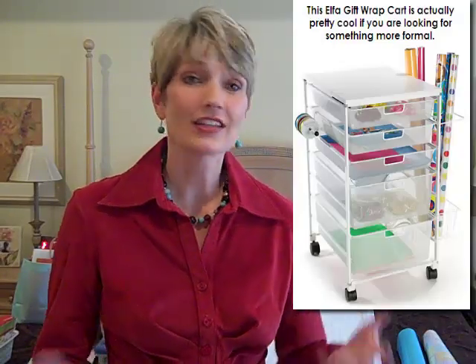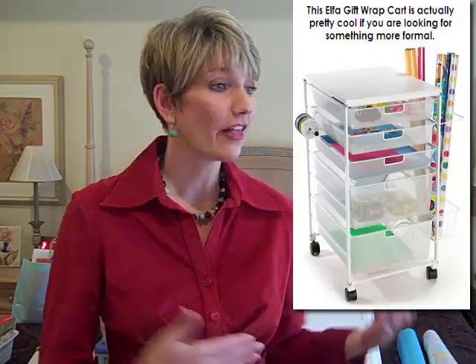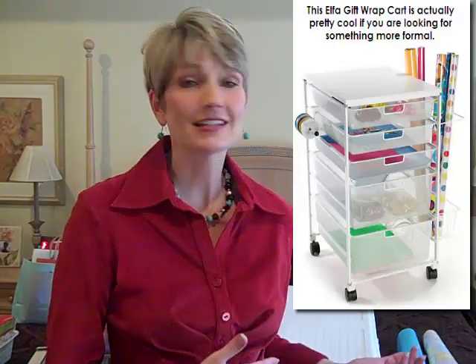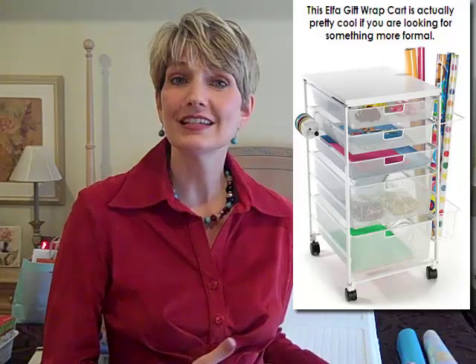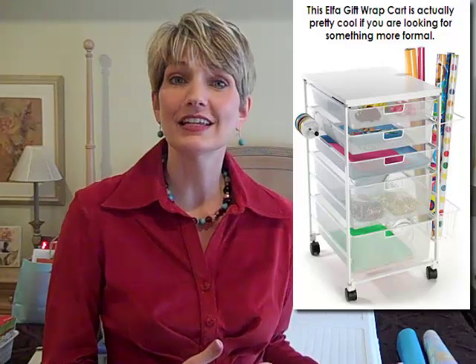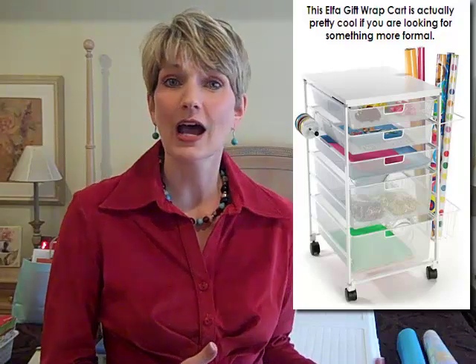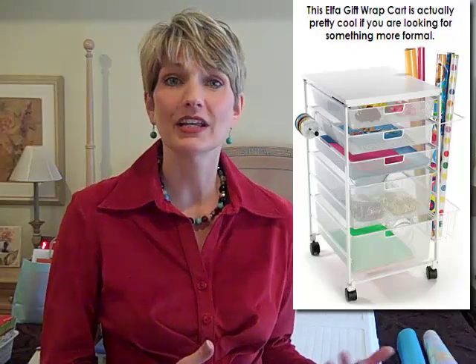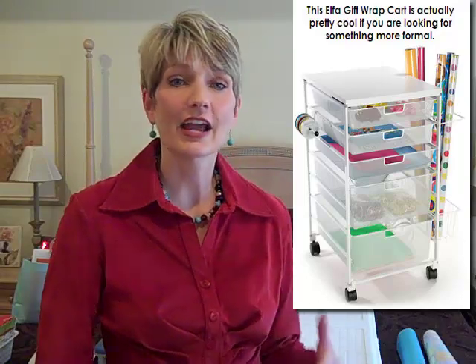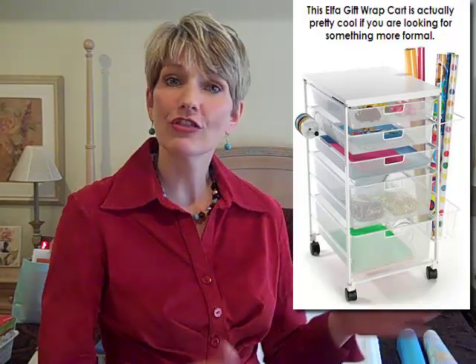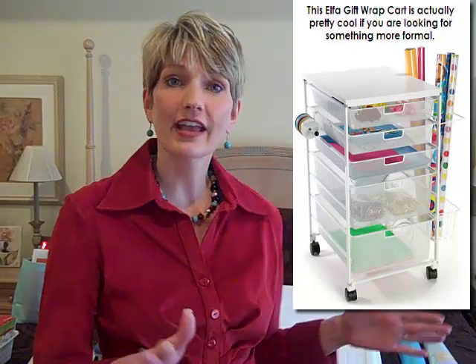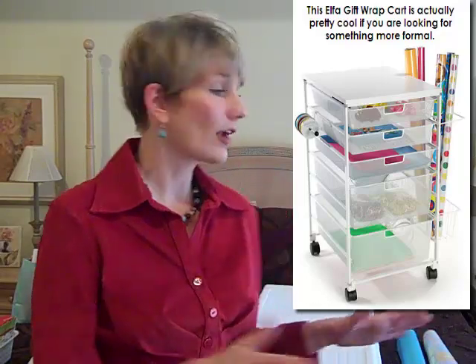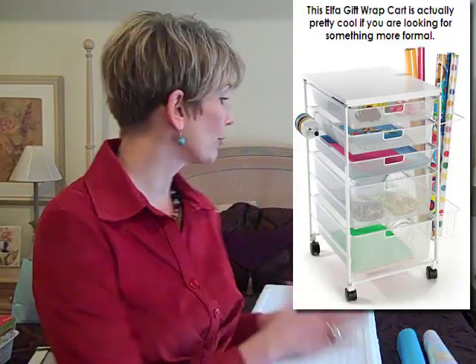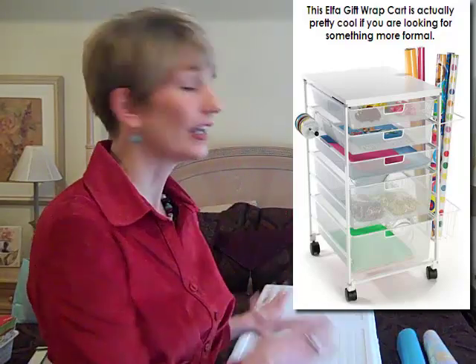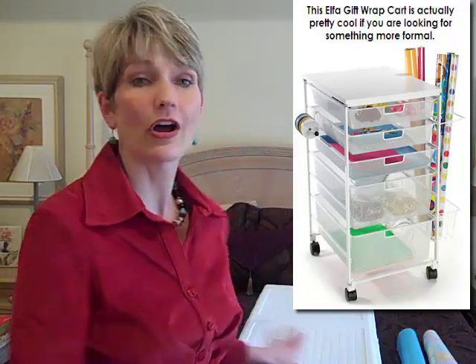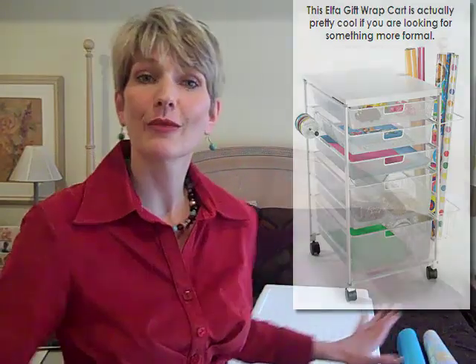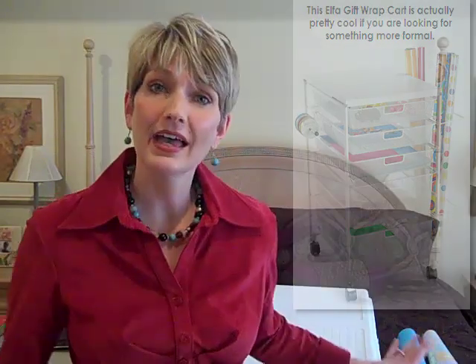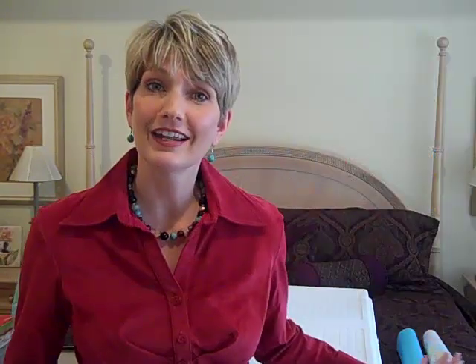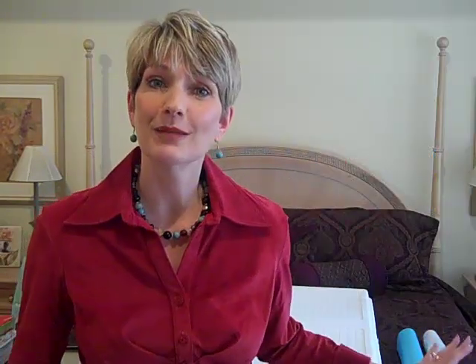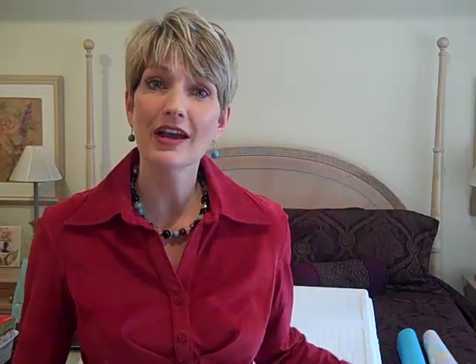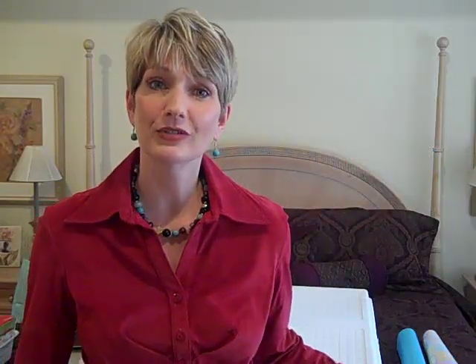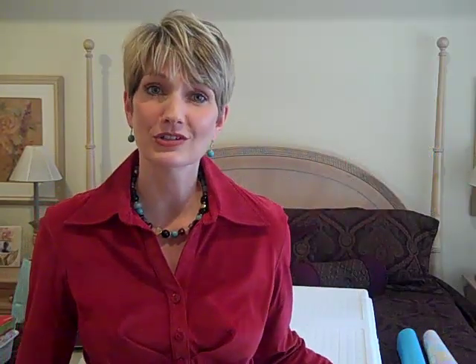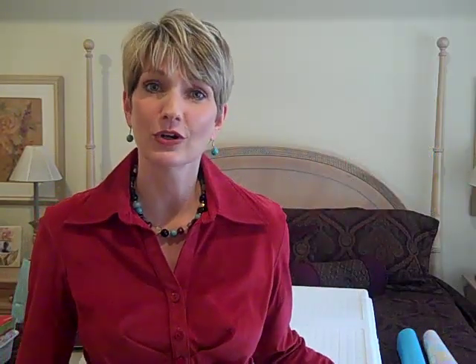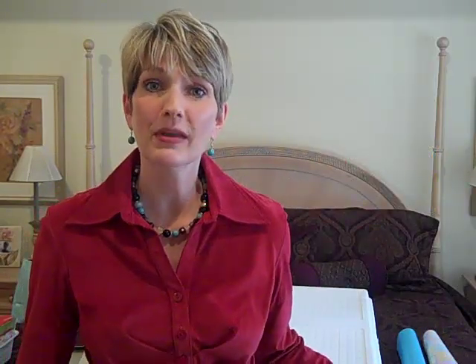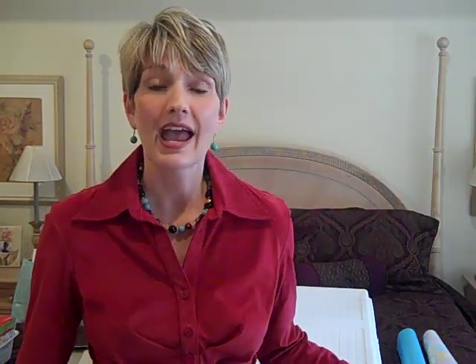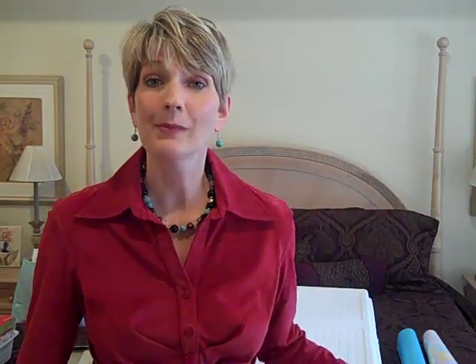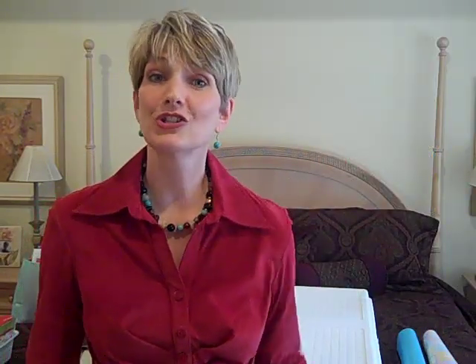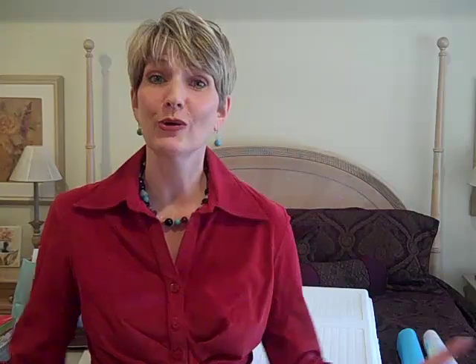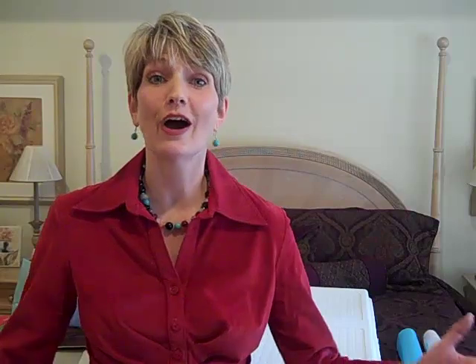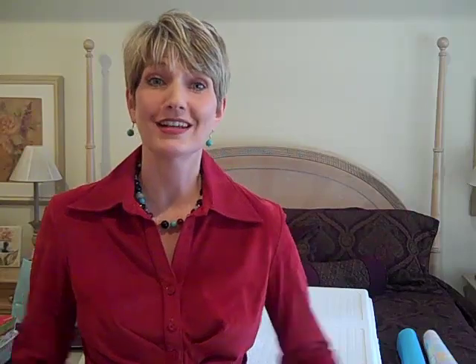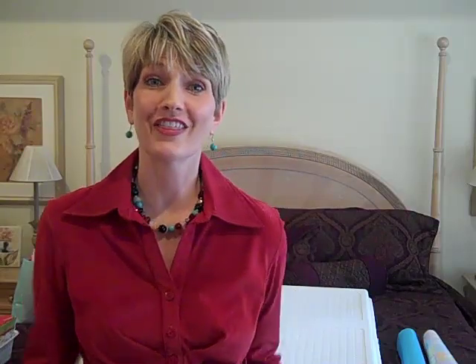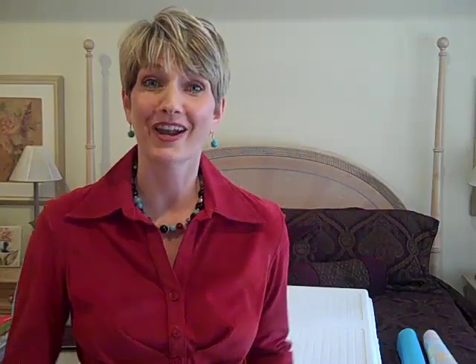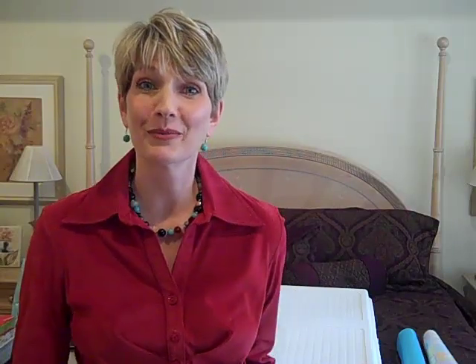It's the holiday season, I'm getting everything out, I'm putting it out on the bed in my own guest room and I'm going to show you how I set that up.